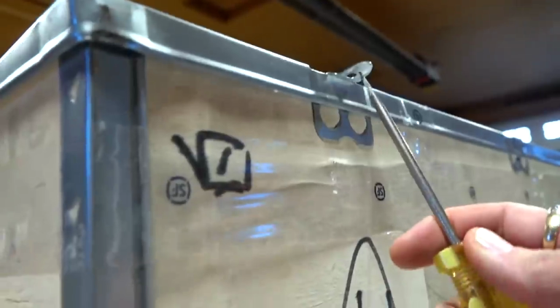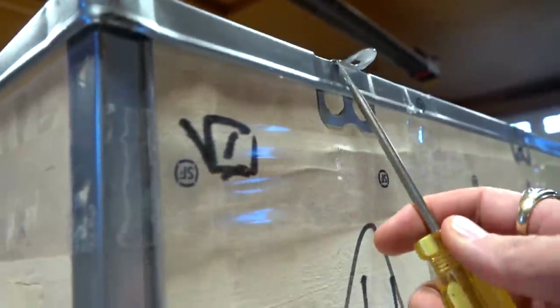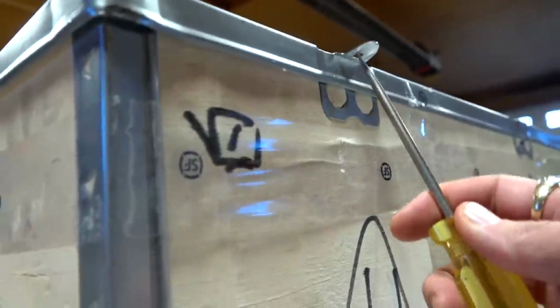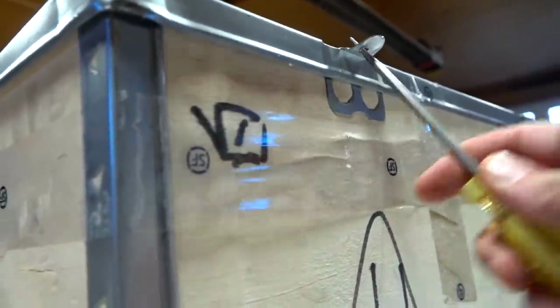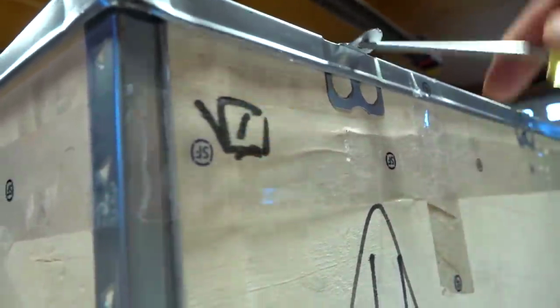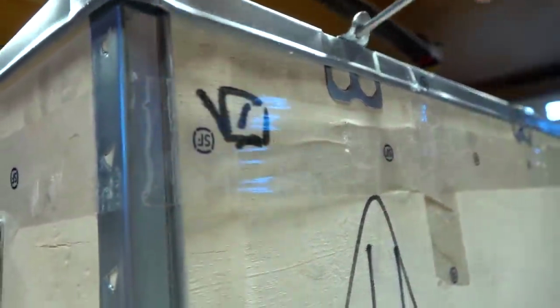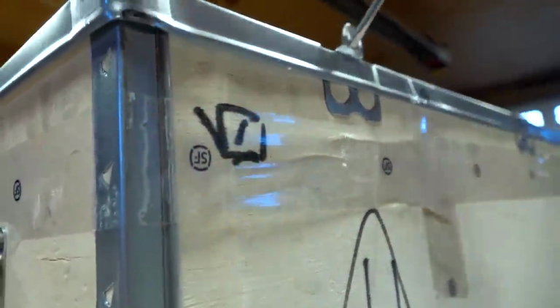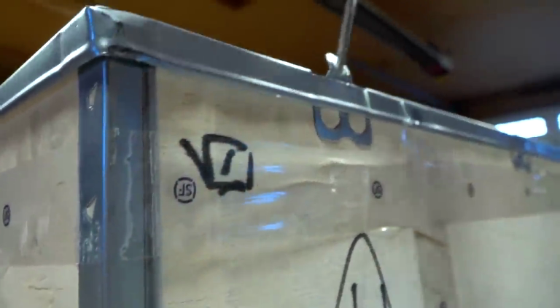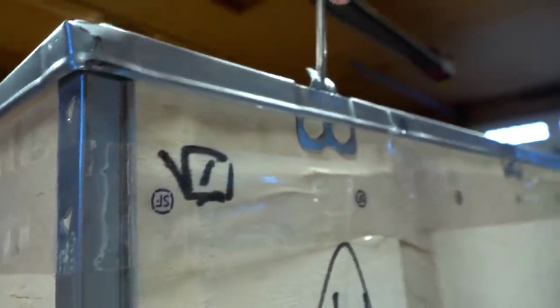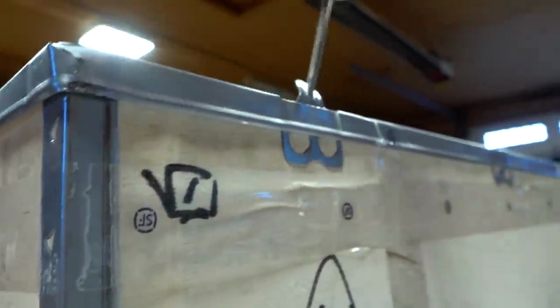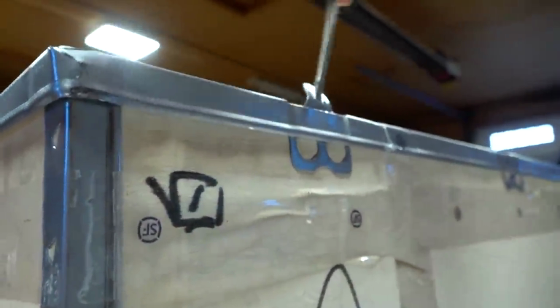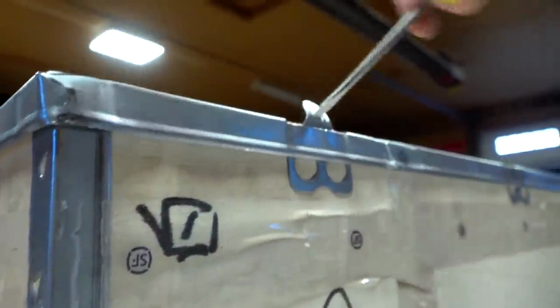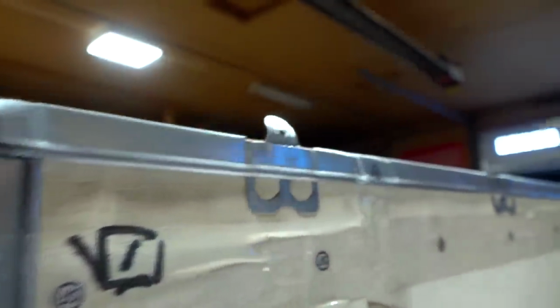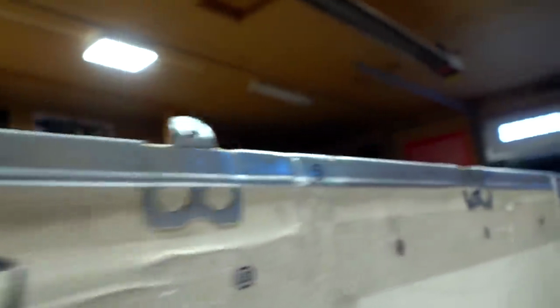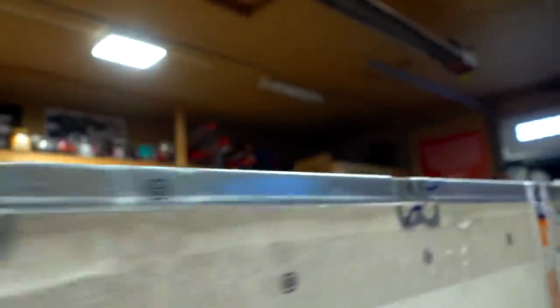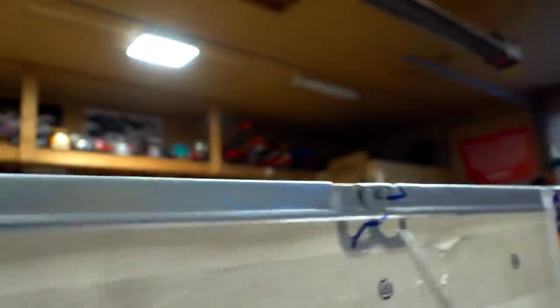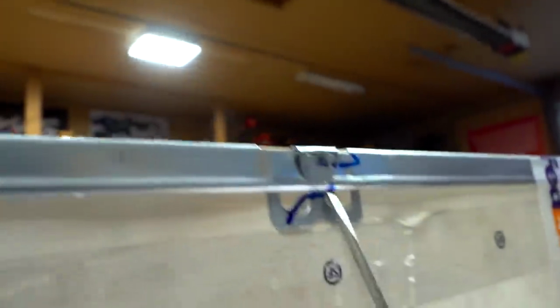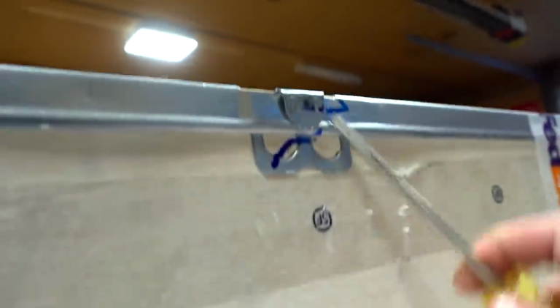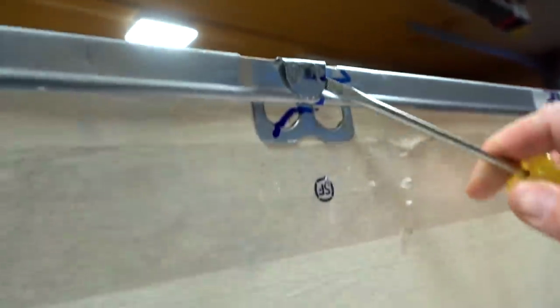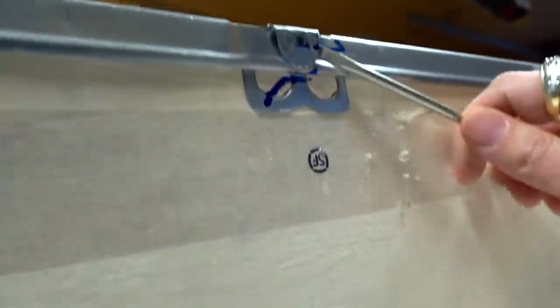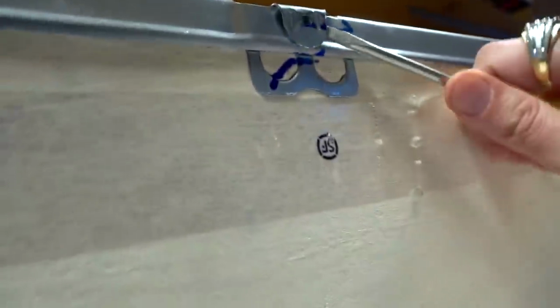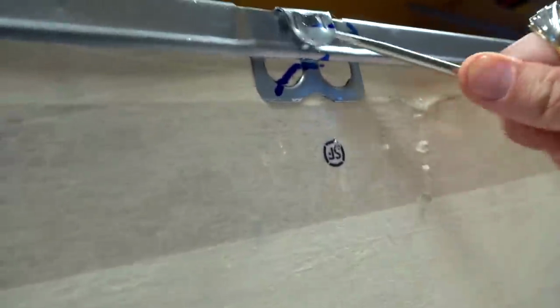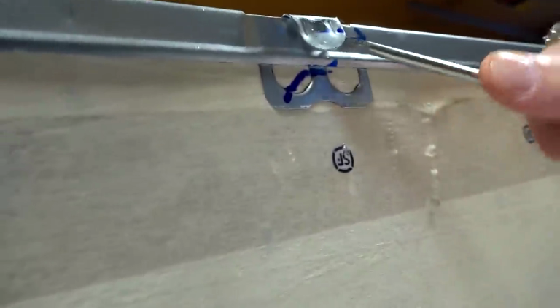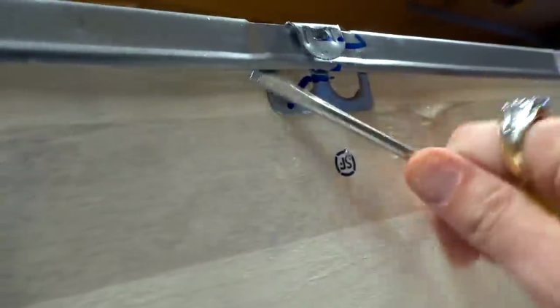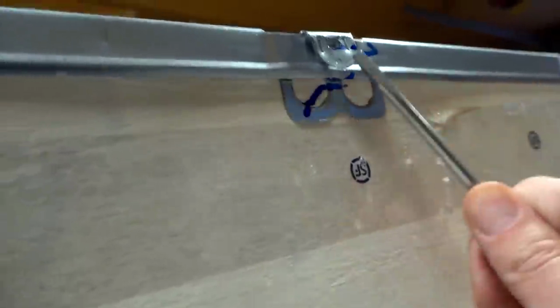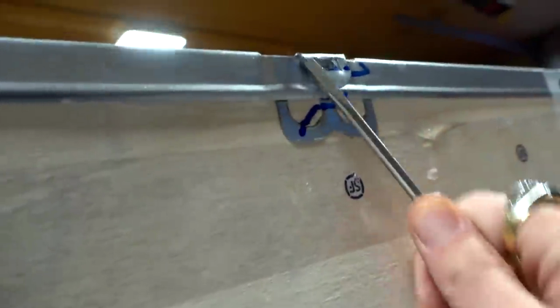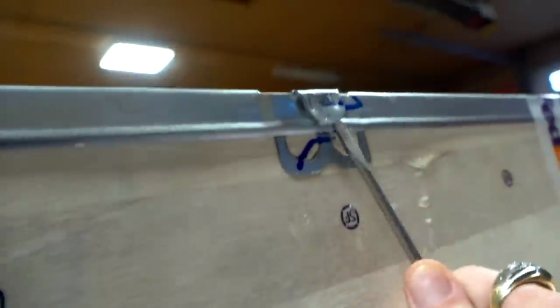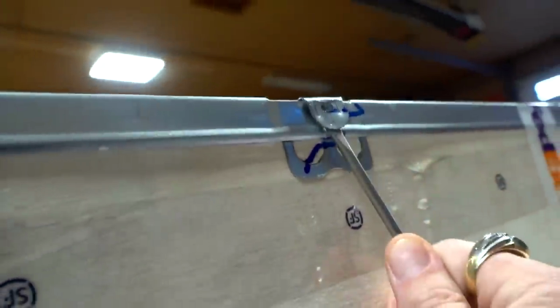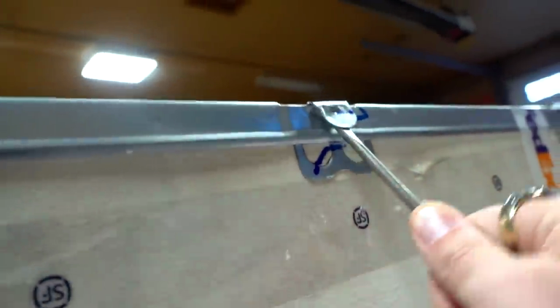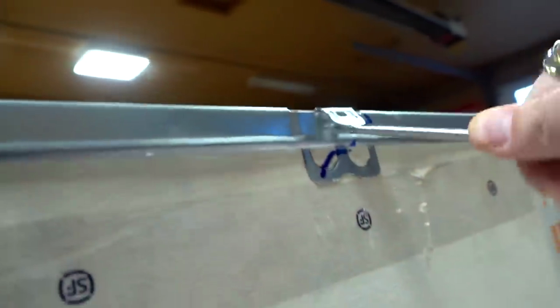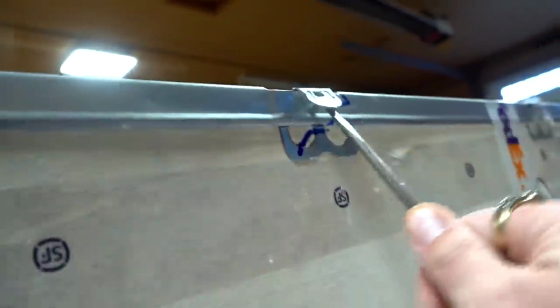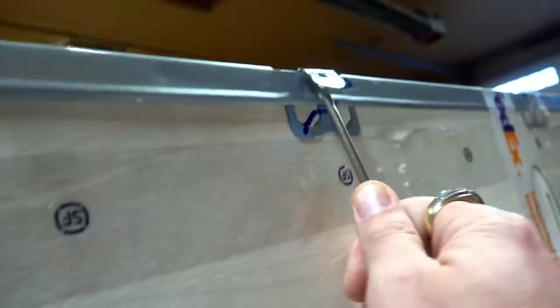Stick a screwdriver in there, flip these tabs up. These metal tabs actually hold this crate fairly secure.